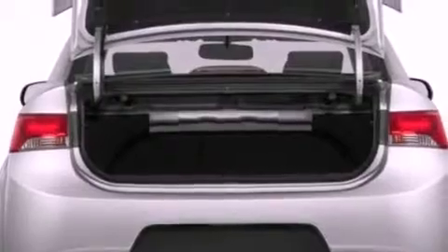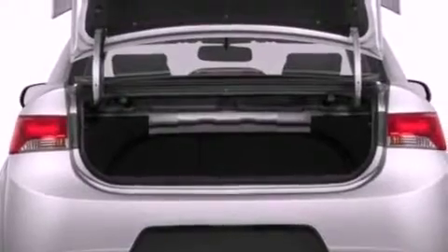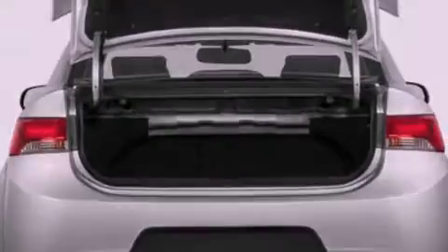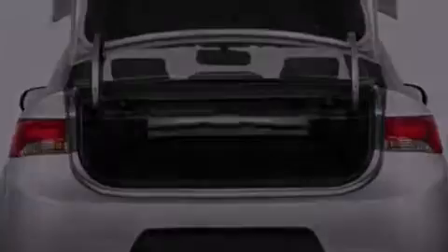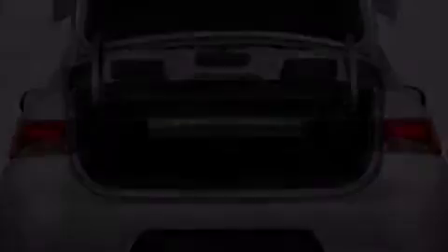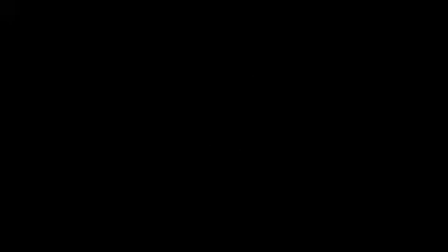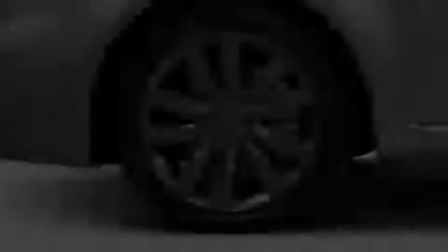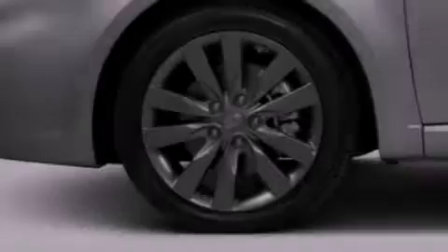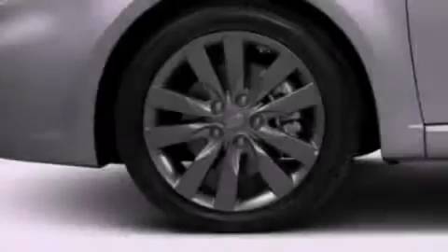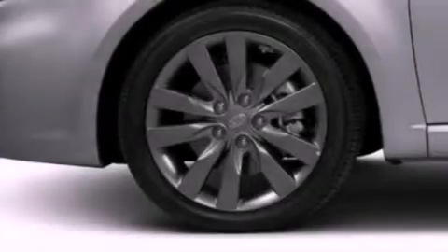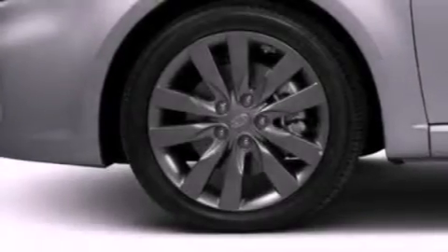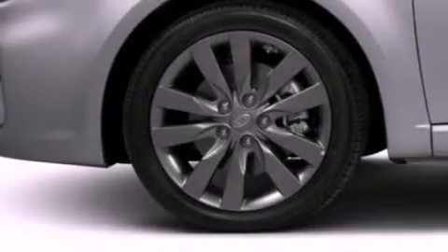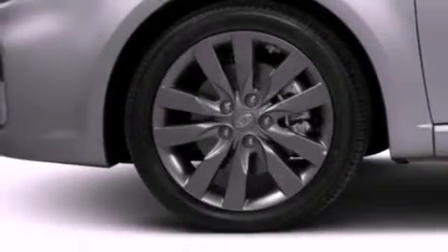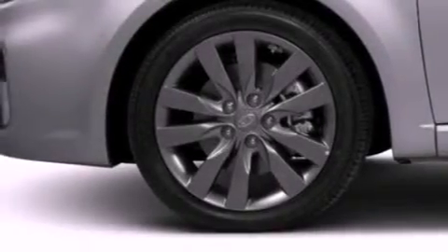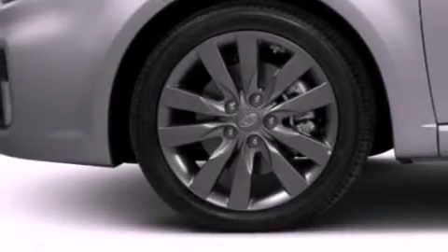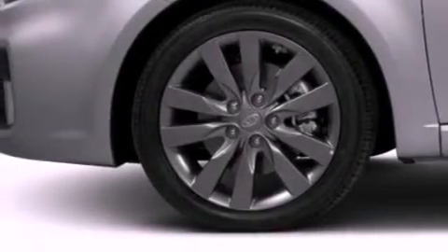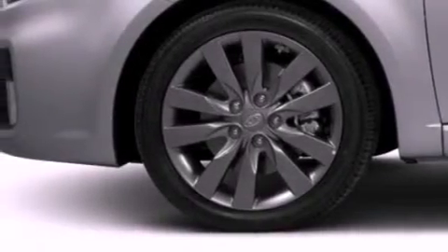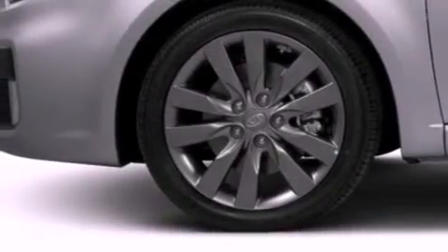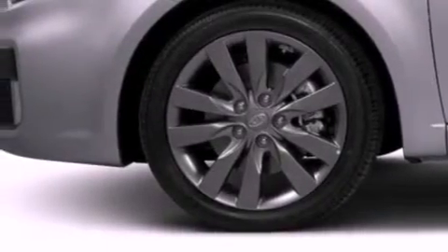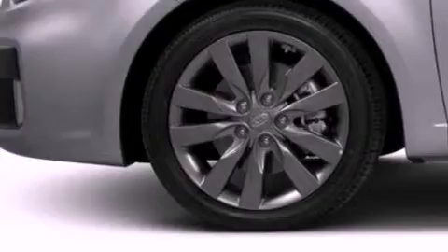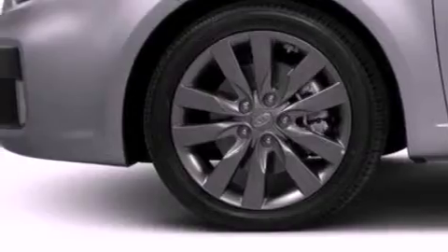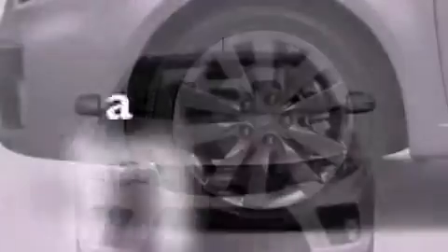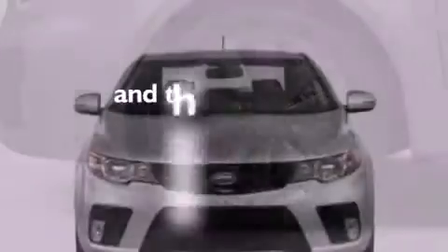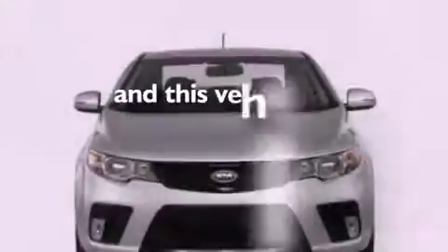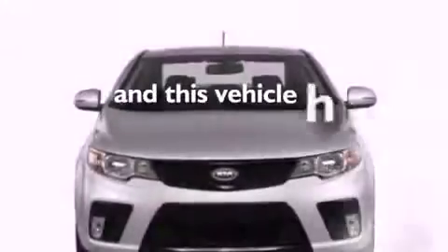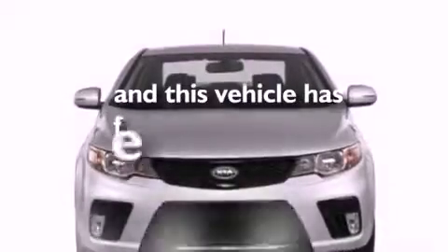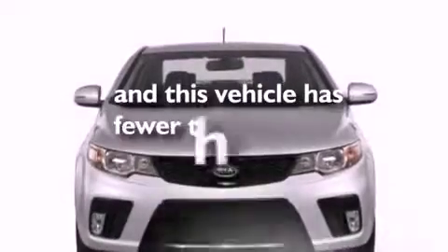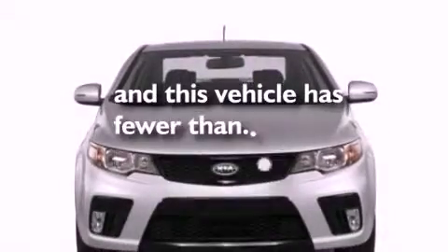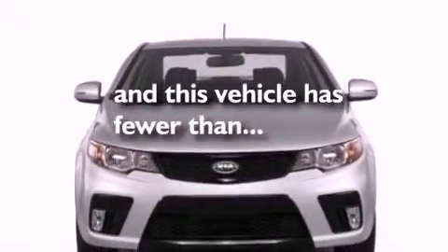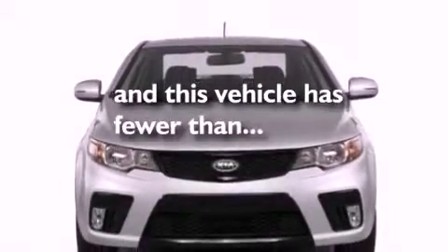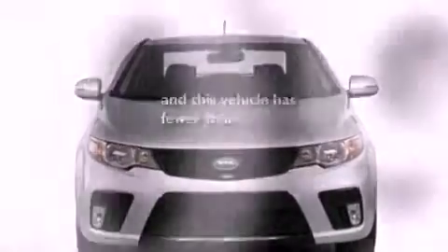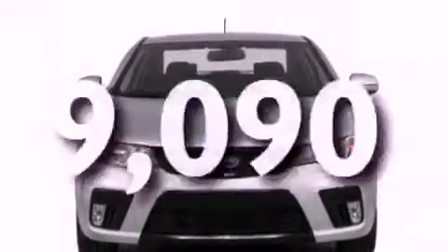Additional features include front fog lights, a traction control system, and a rear window defroster. This vehicle has fewer than 10,000 miles on the odometer.